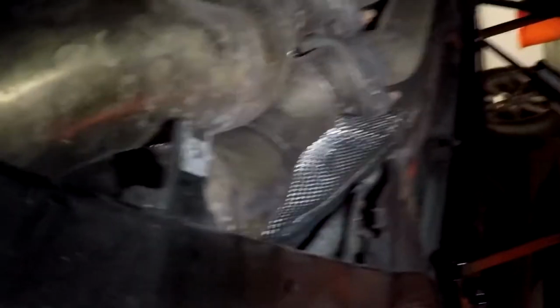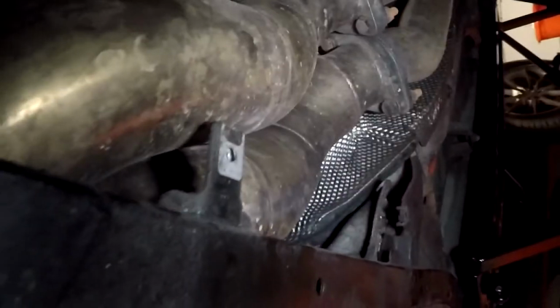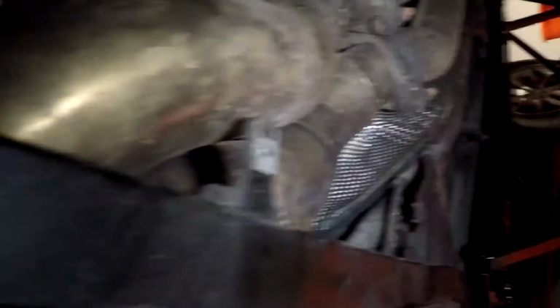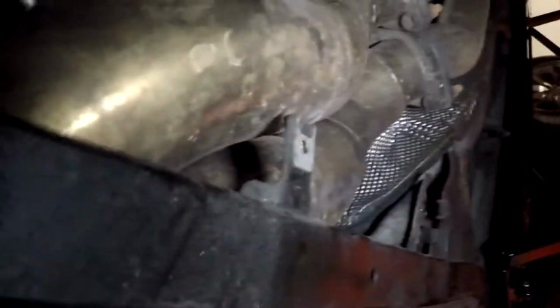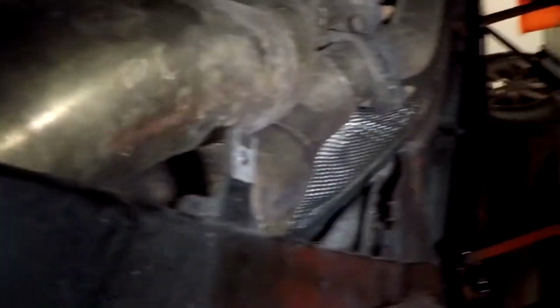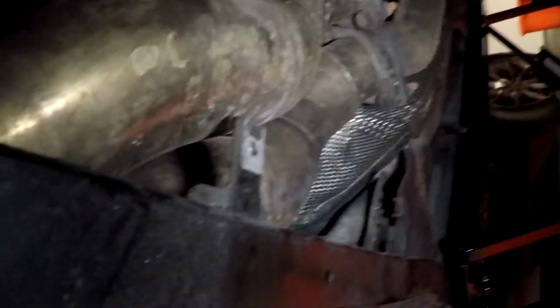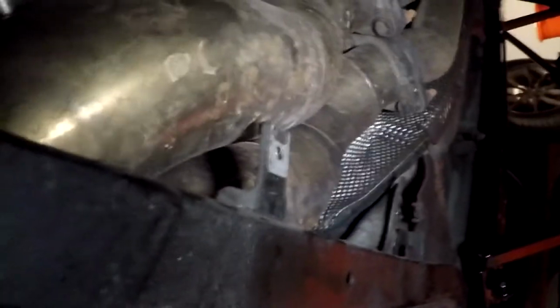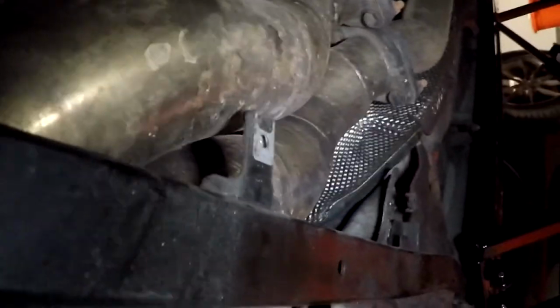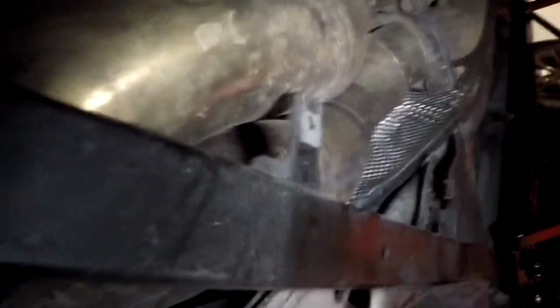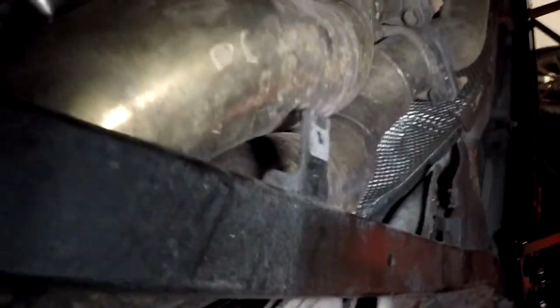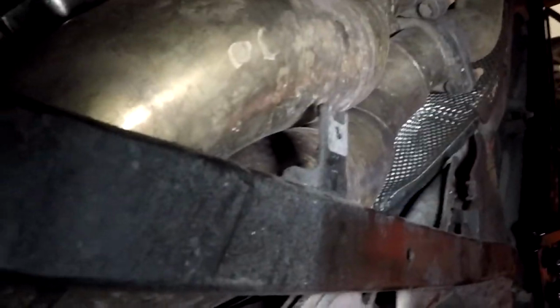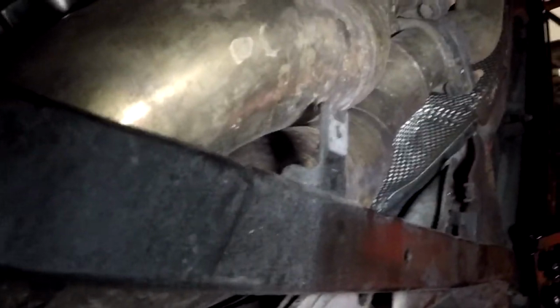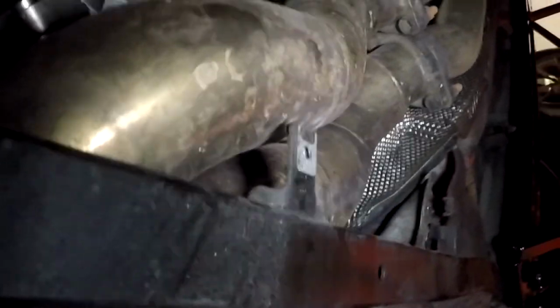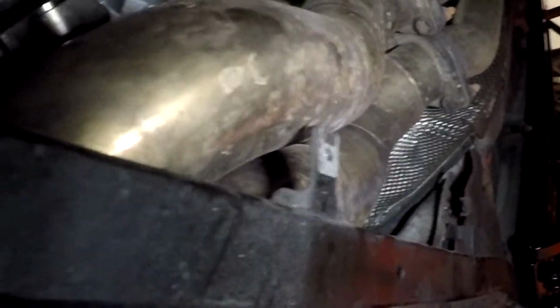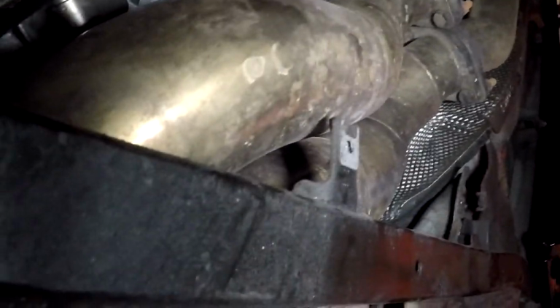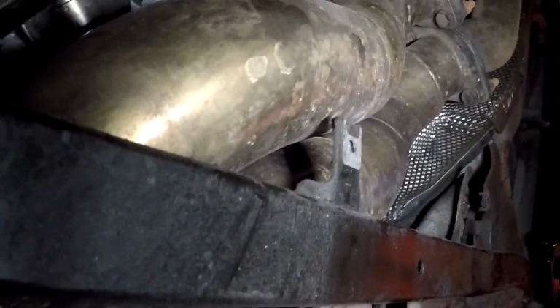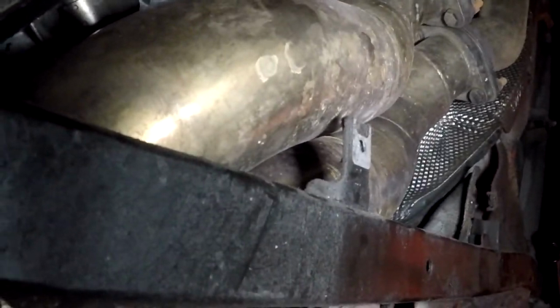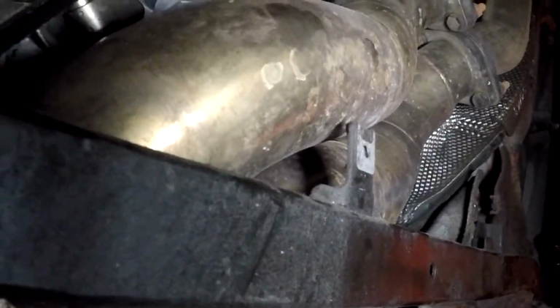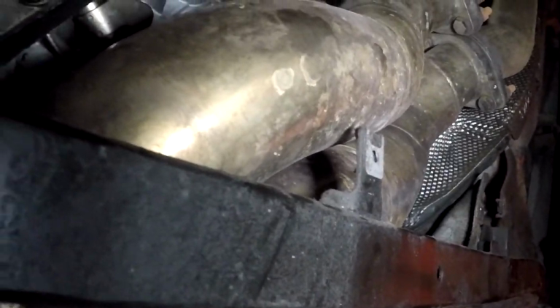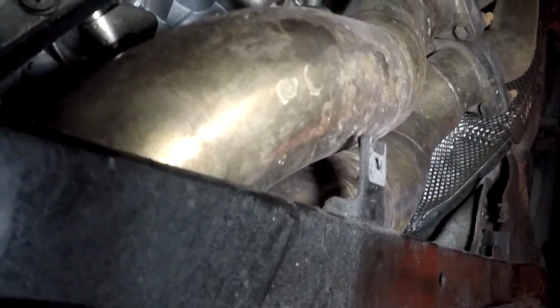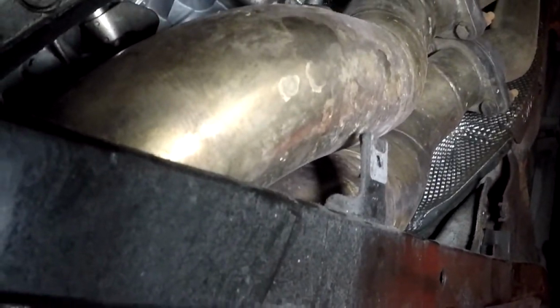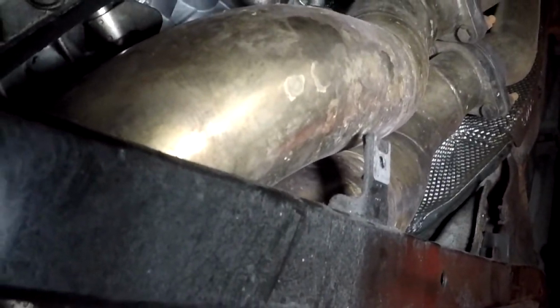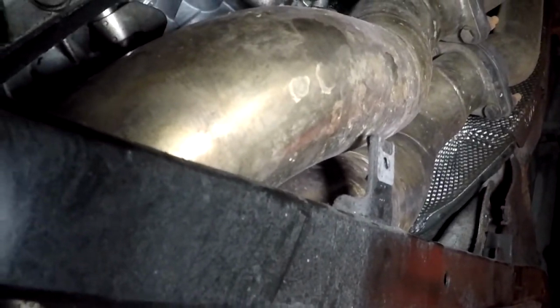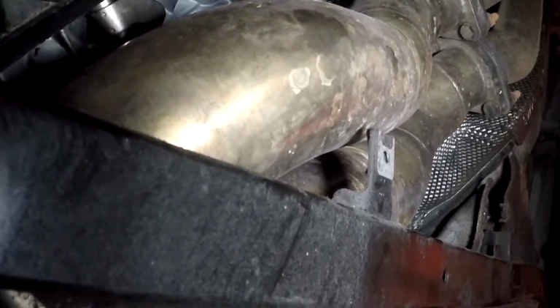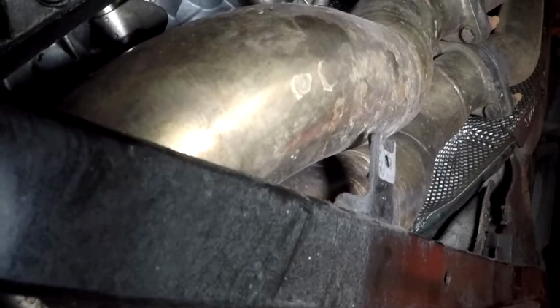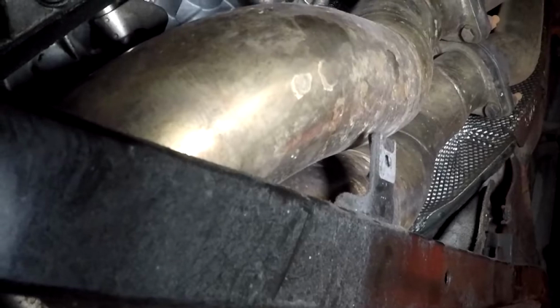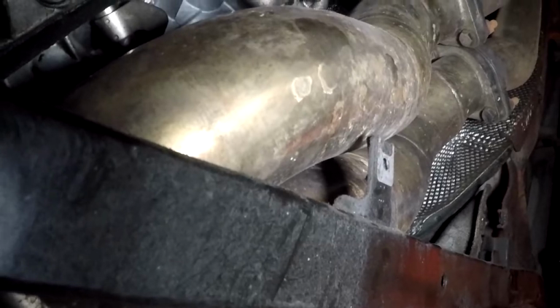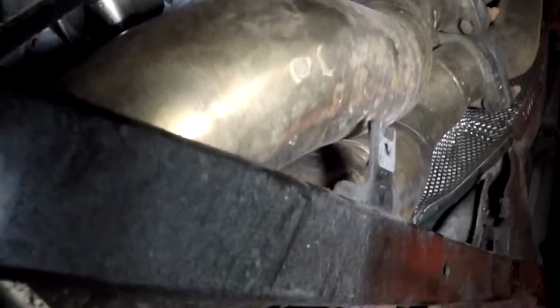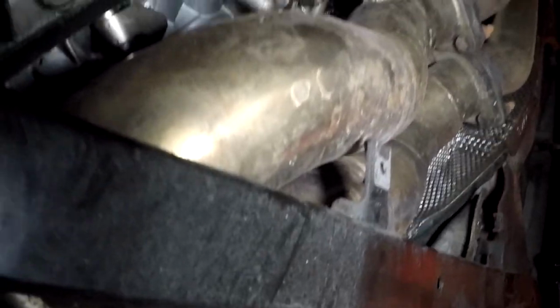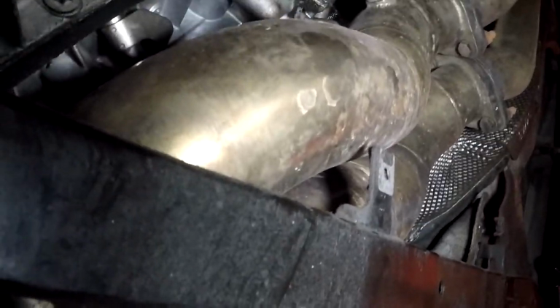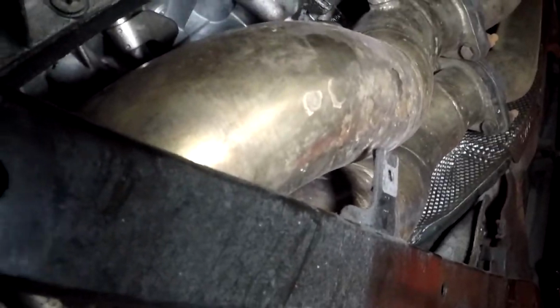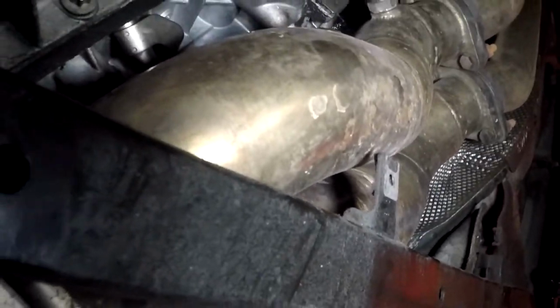Also discovered catless downpipes, so that was a pleasant surprise.